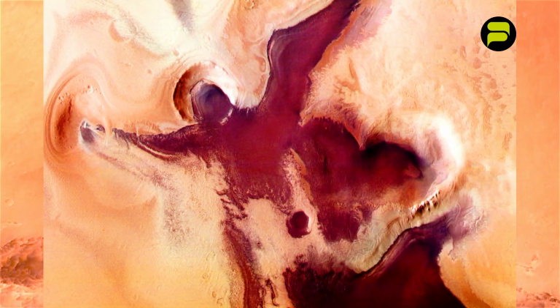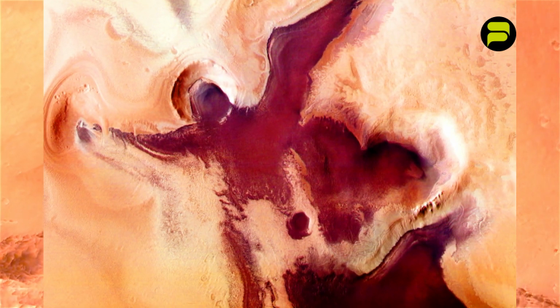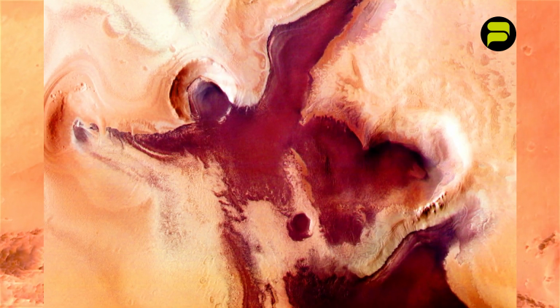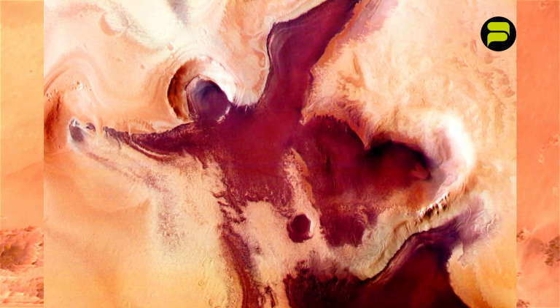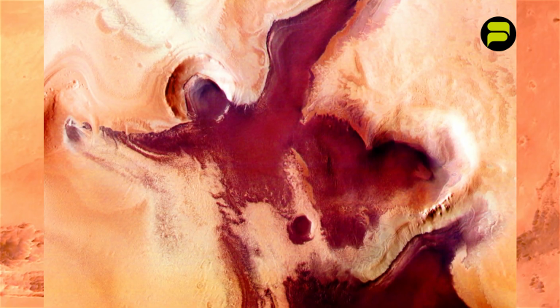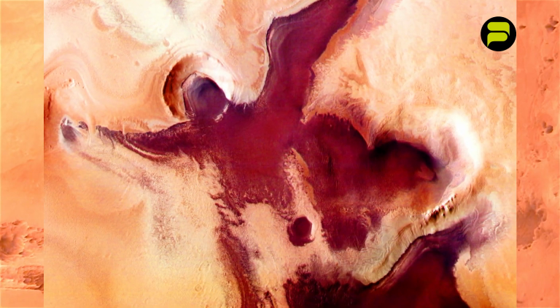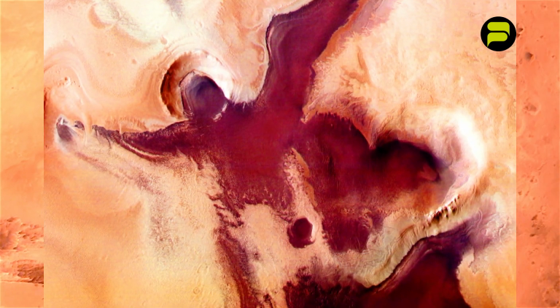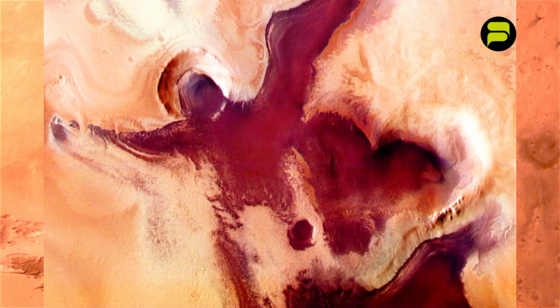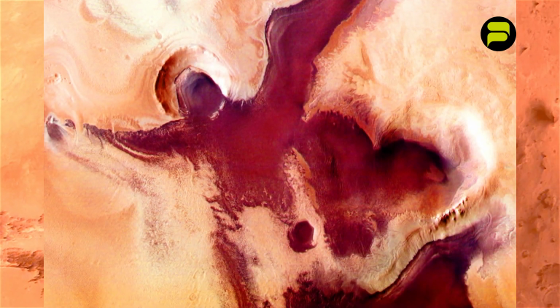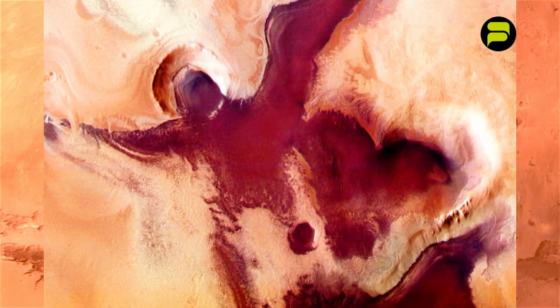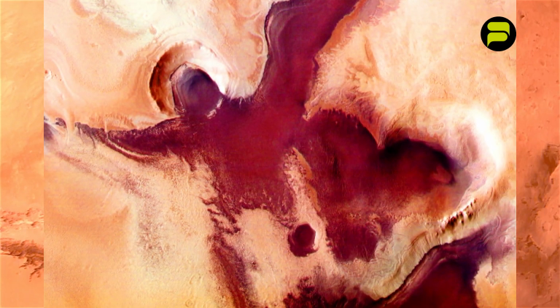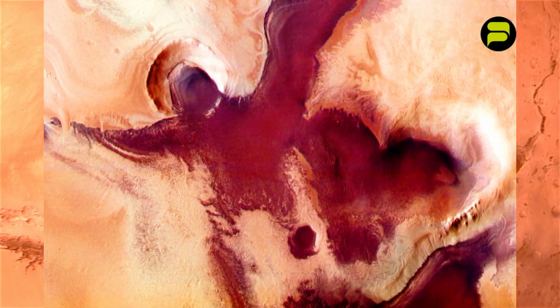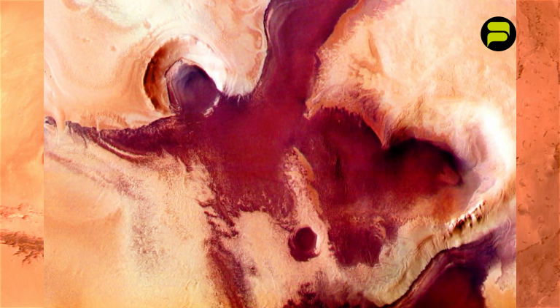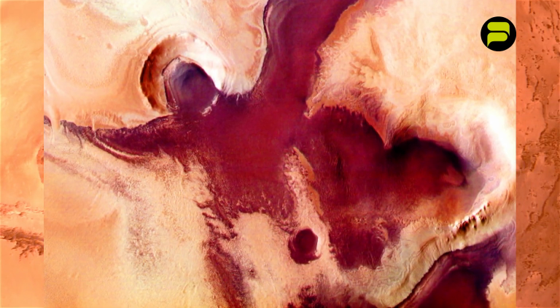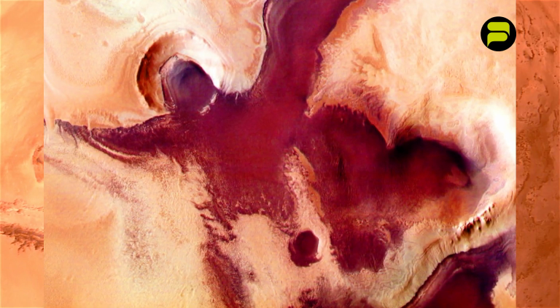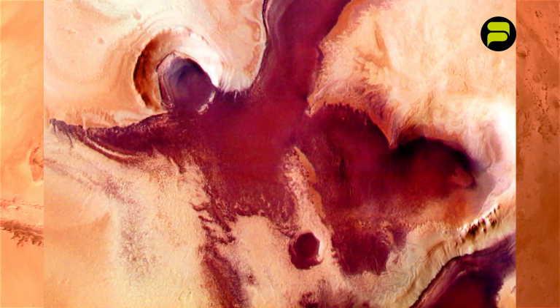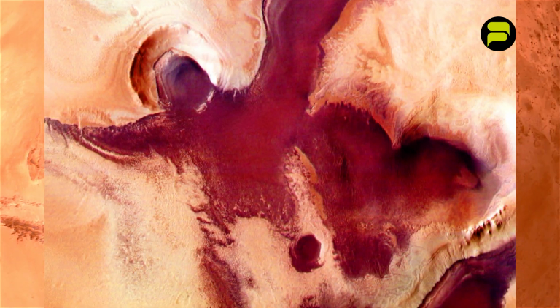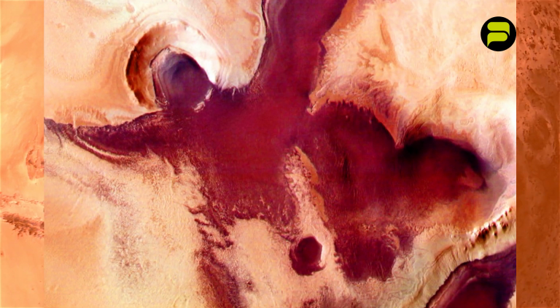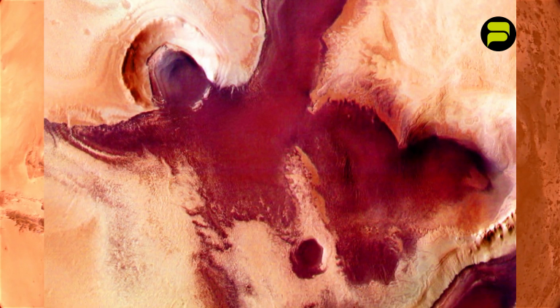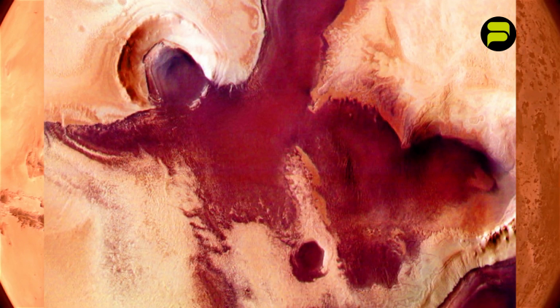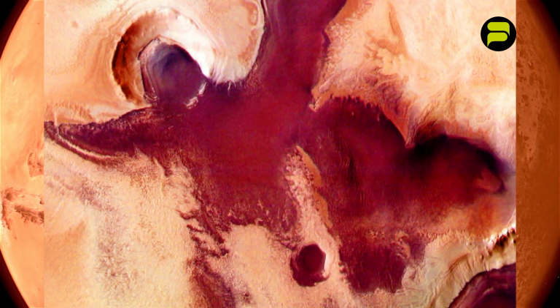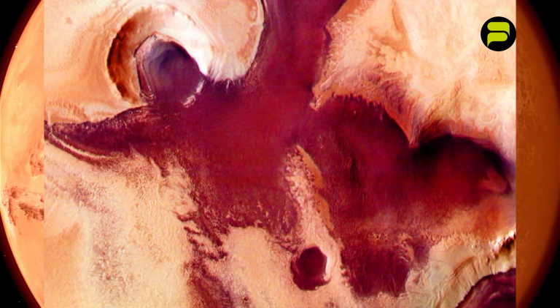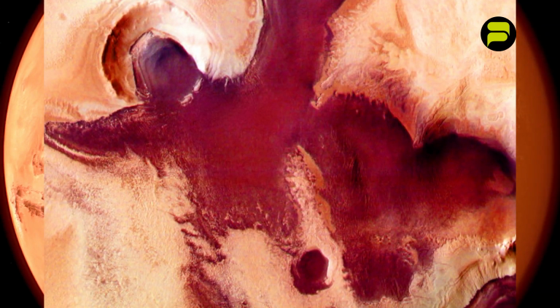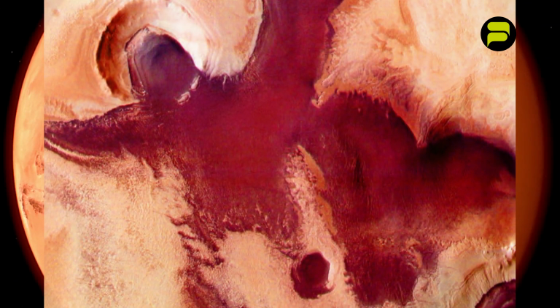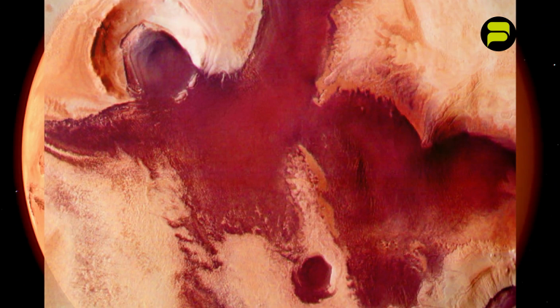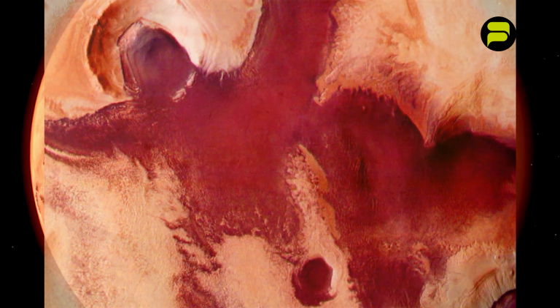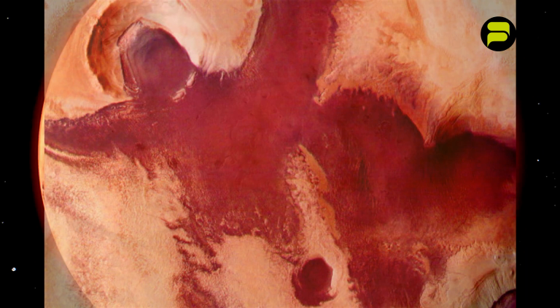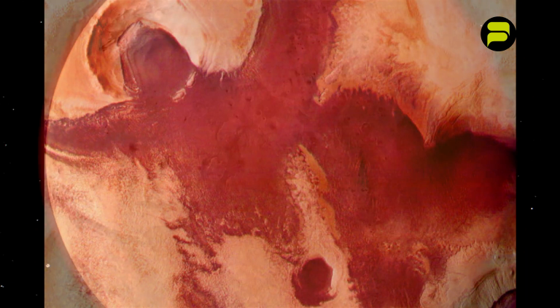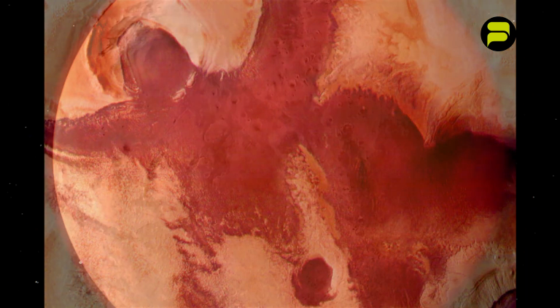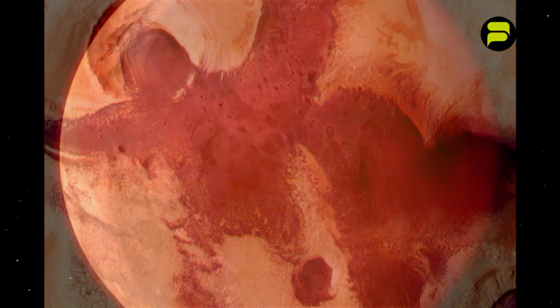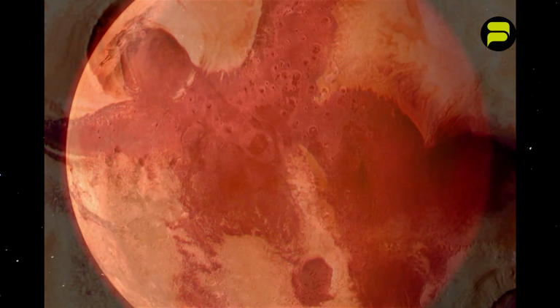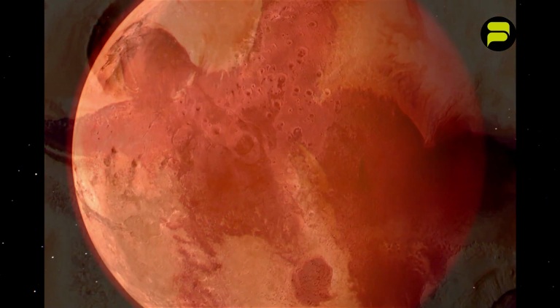The red planet is known for its bumpy surface, and lots of people think they've spotted mysterious objects there.